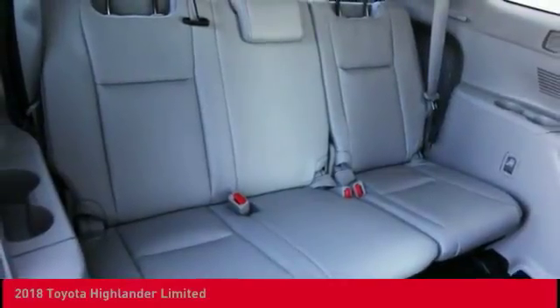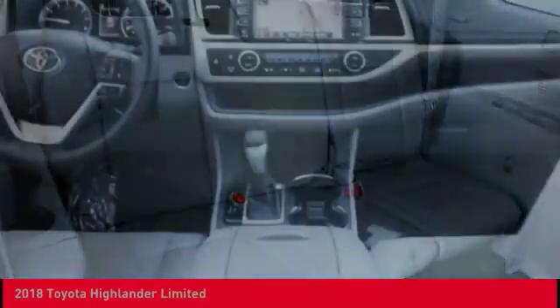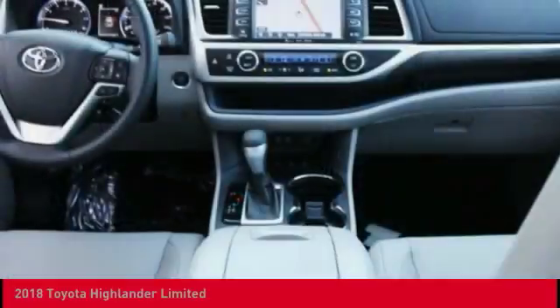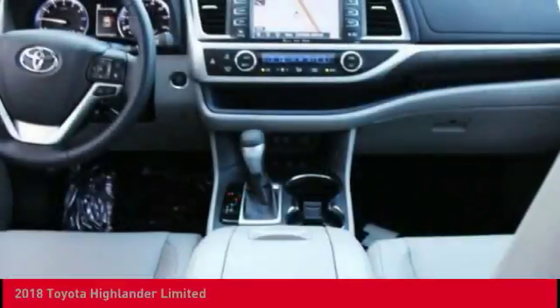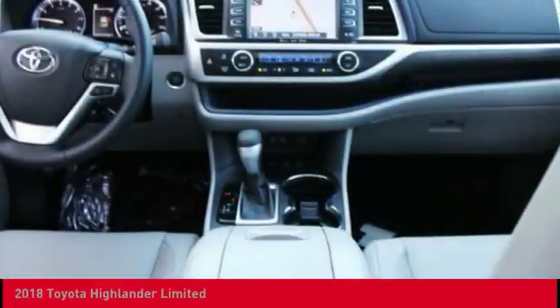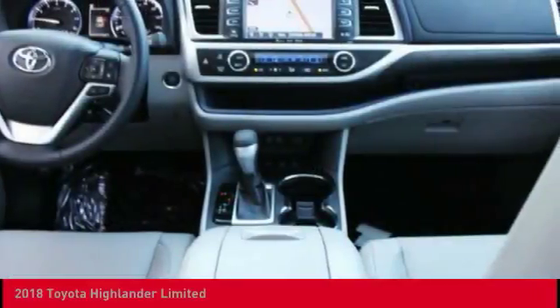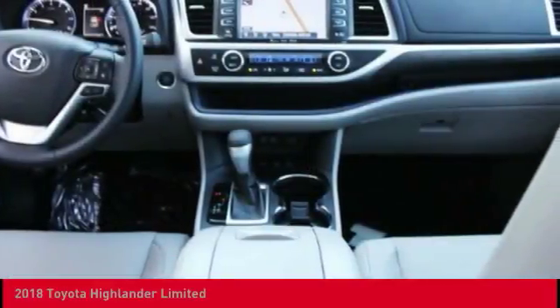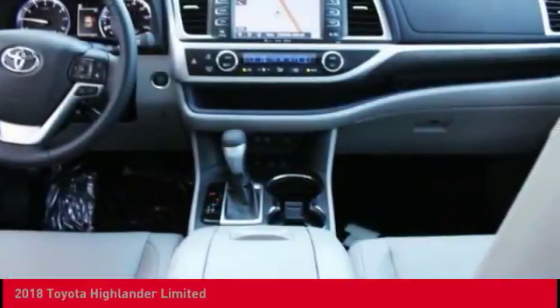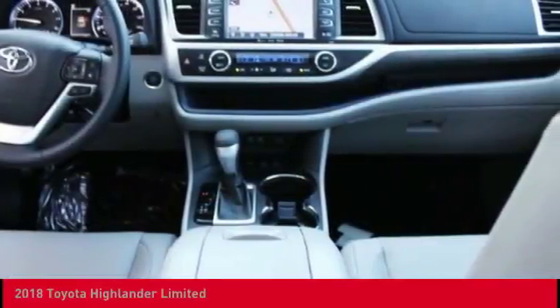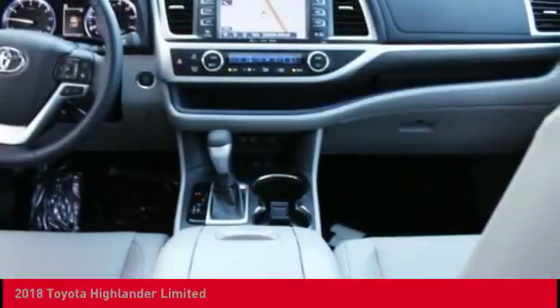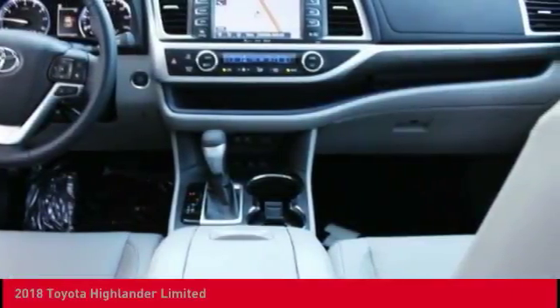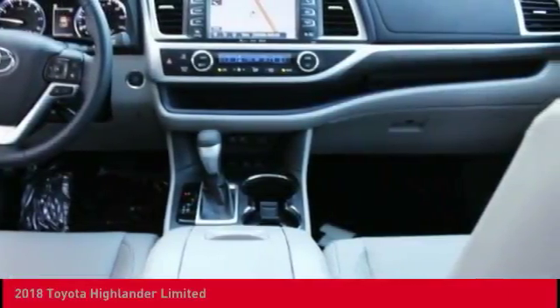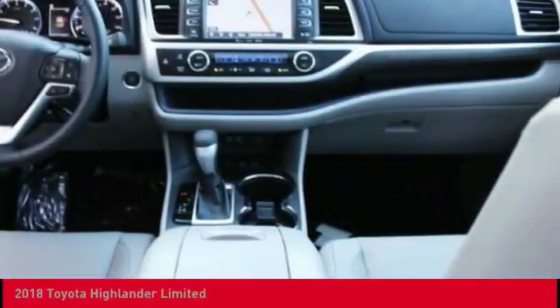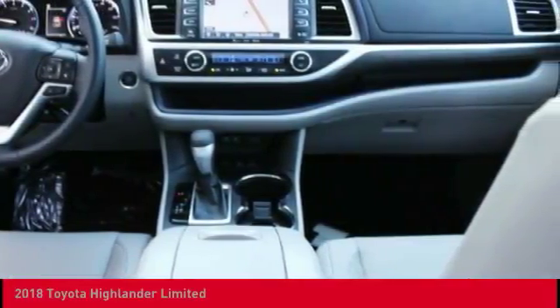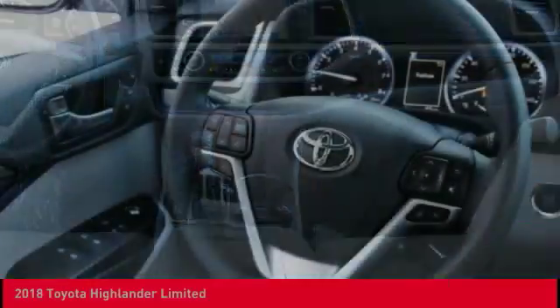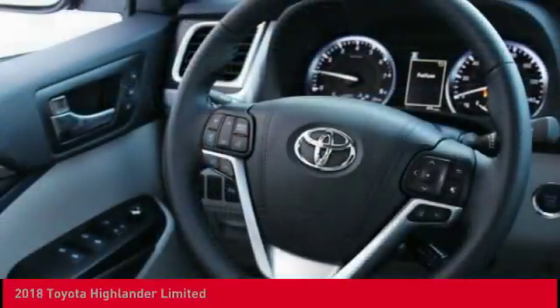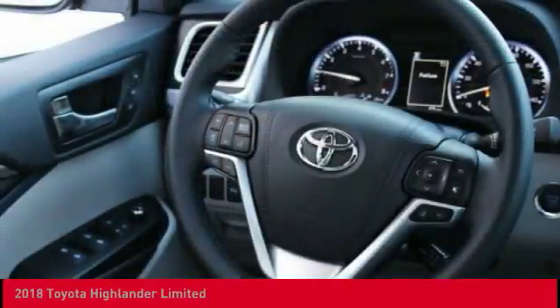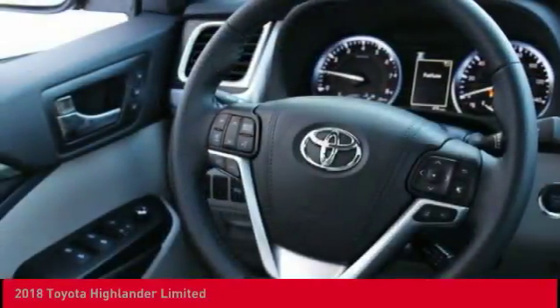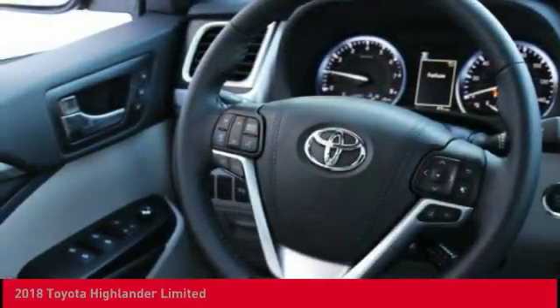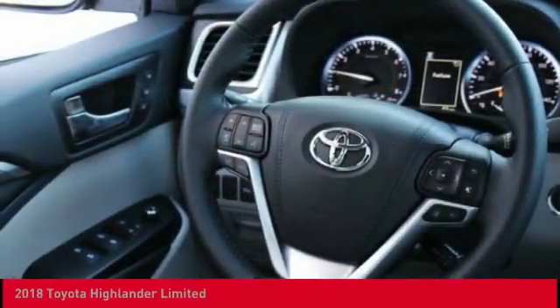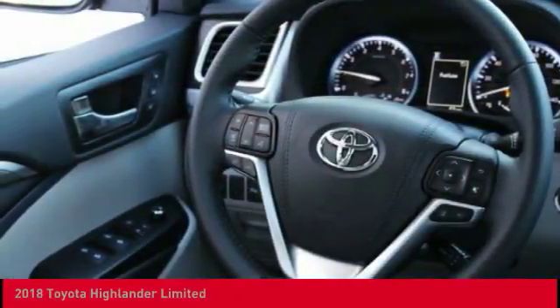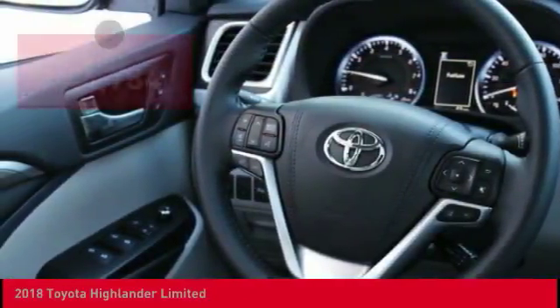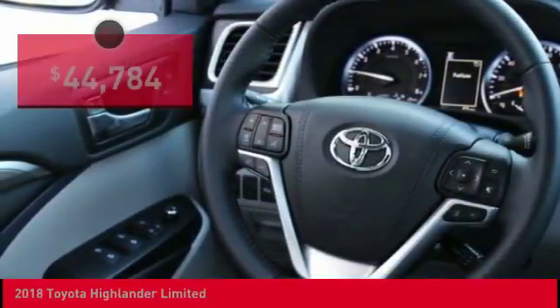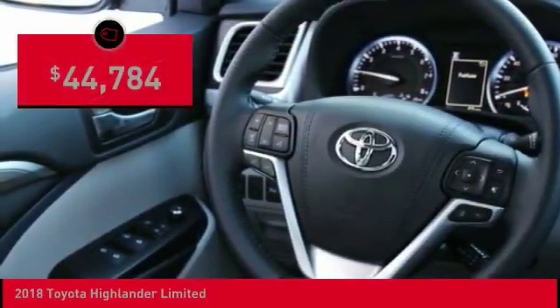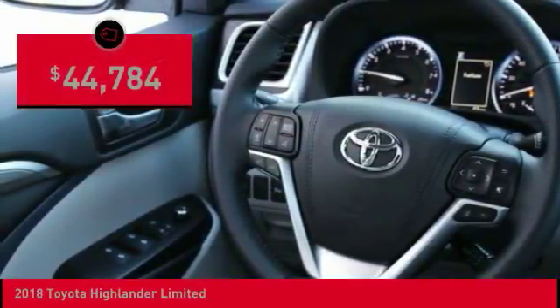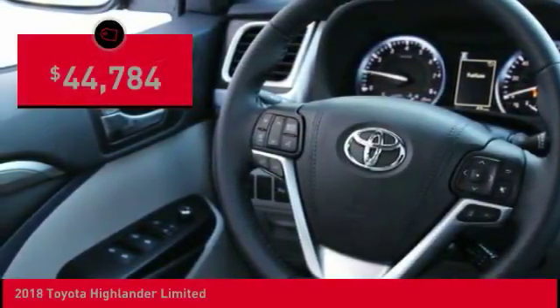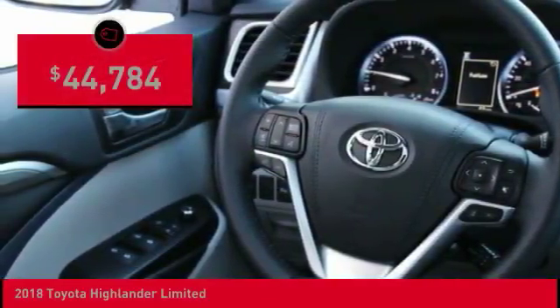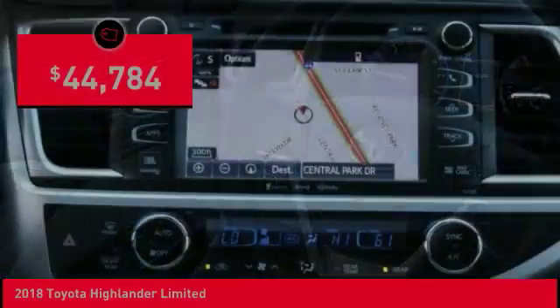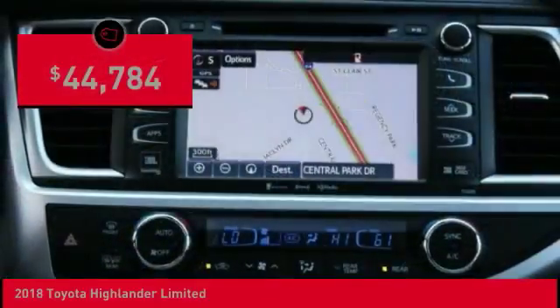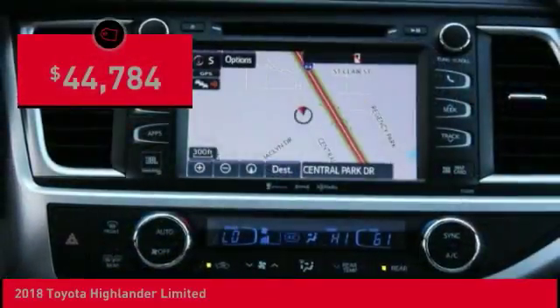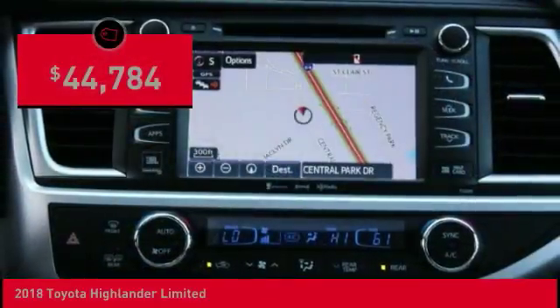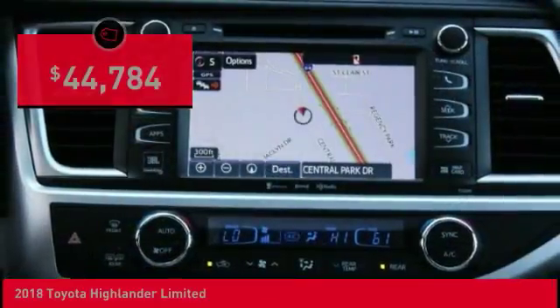A 2010 top safety pick, the Highlander is where substance meets style and is priced below $45,000.